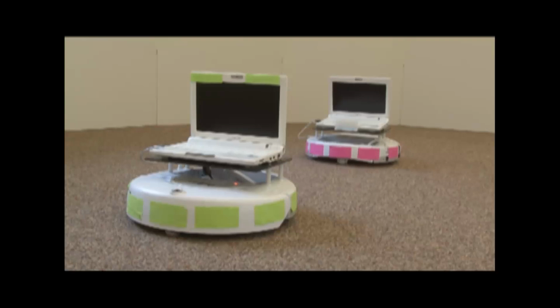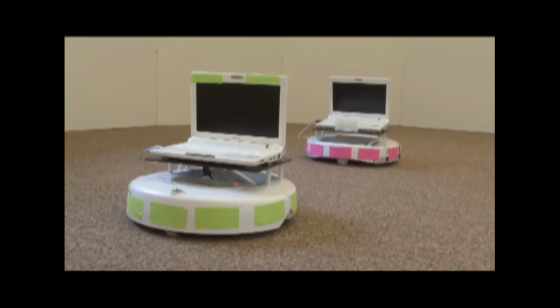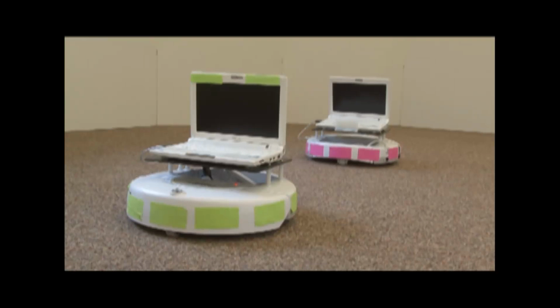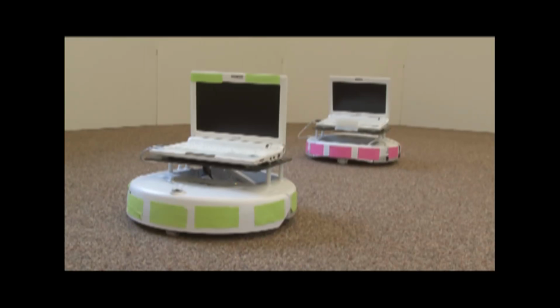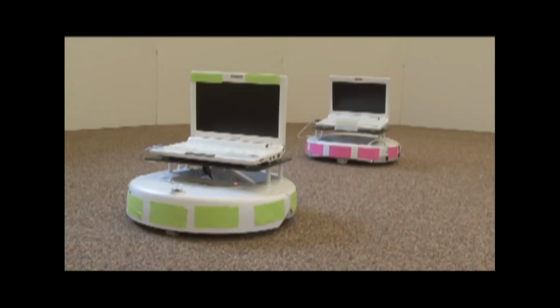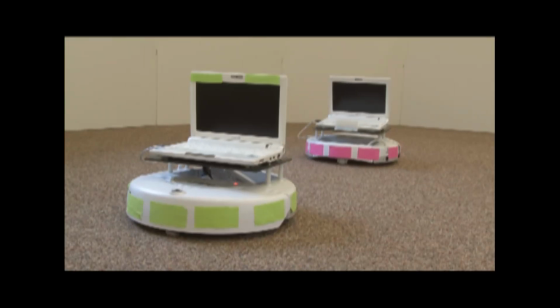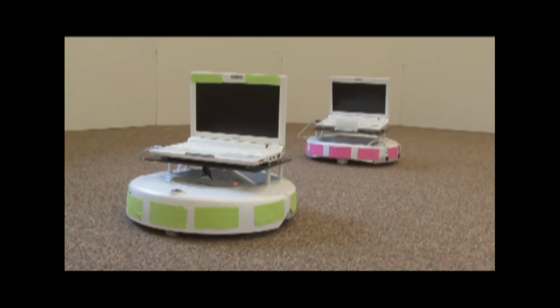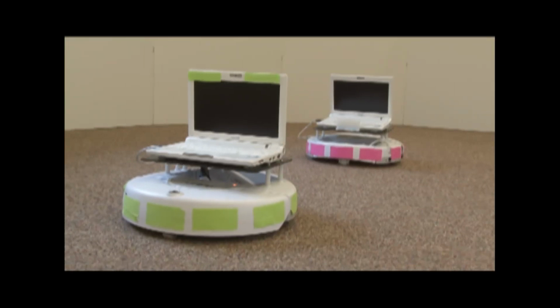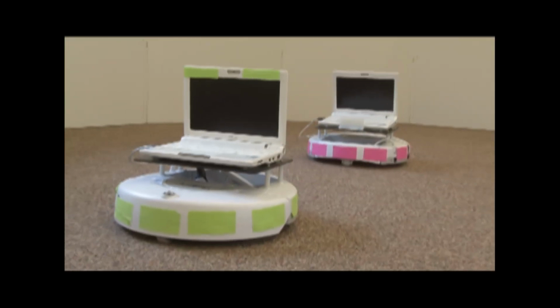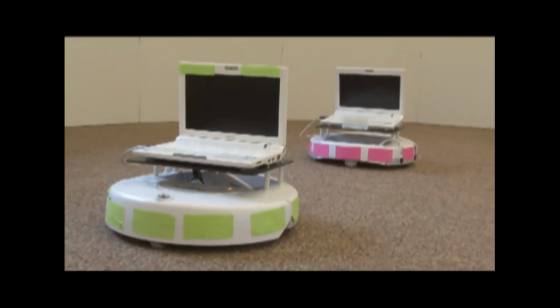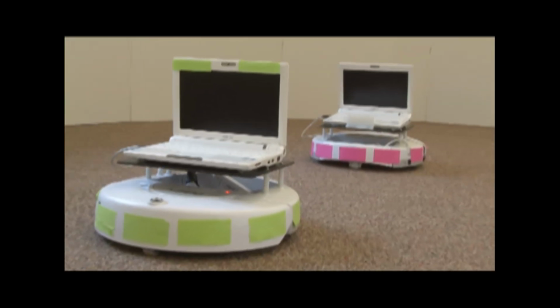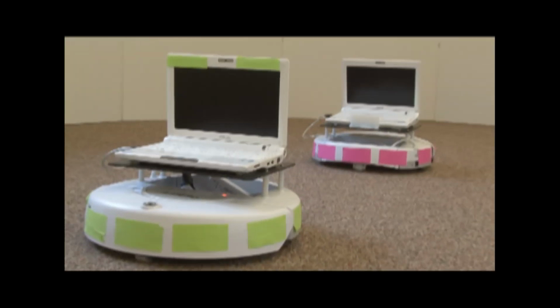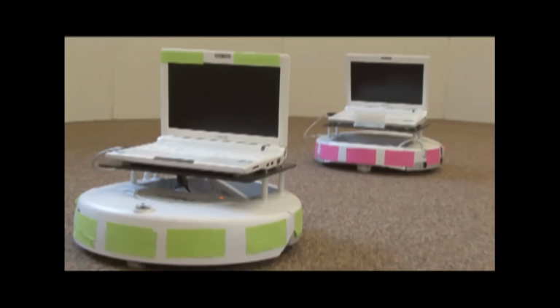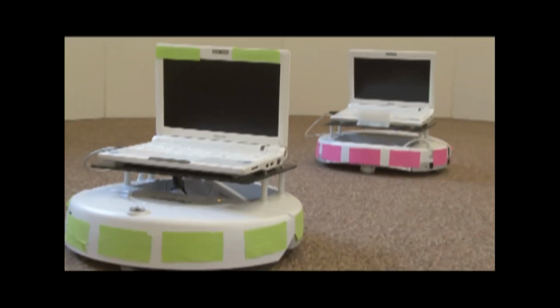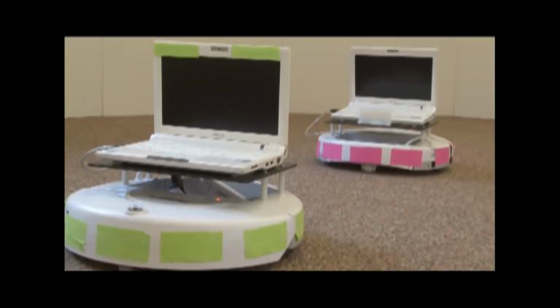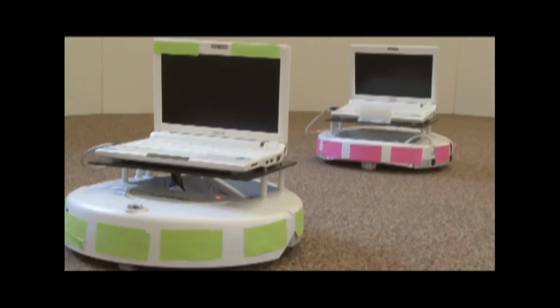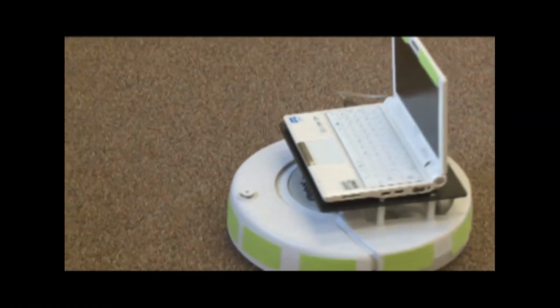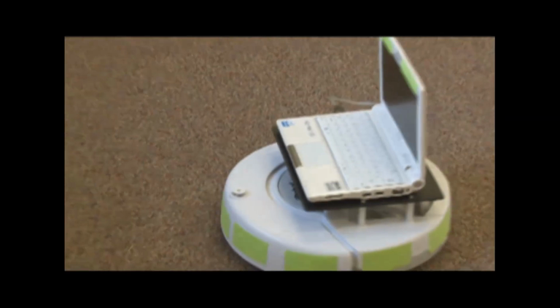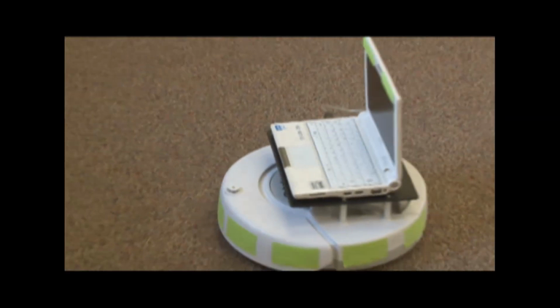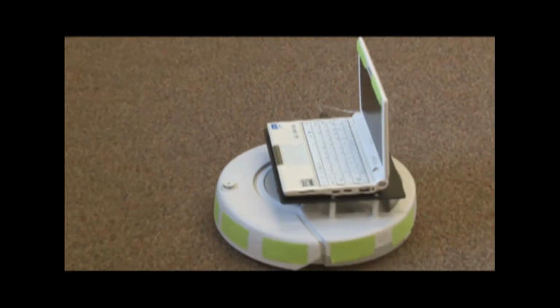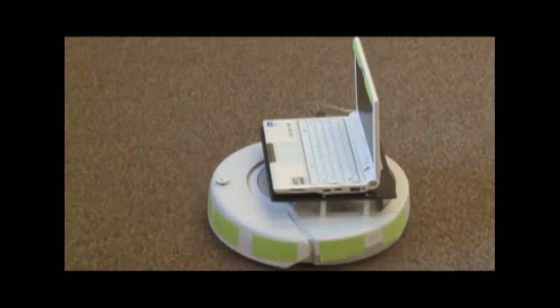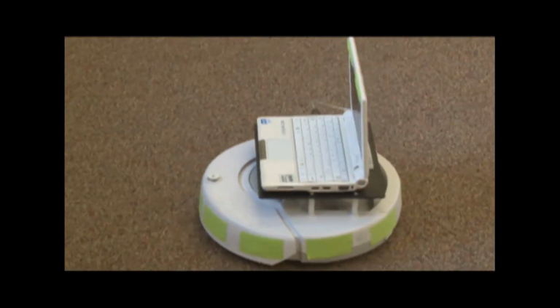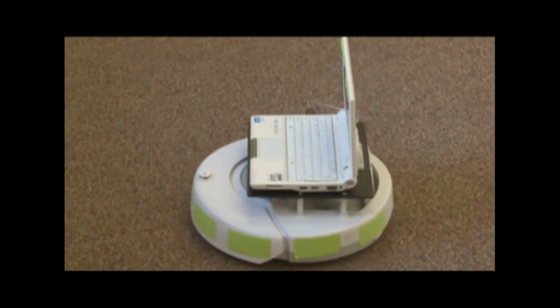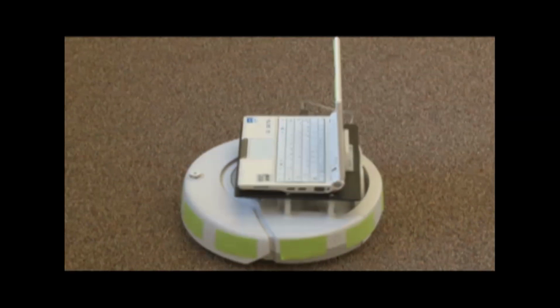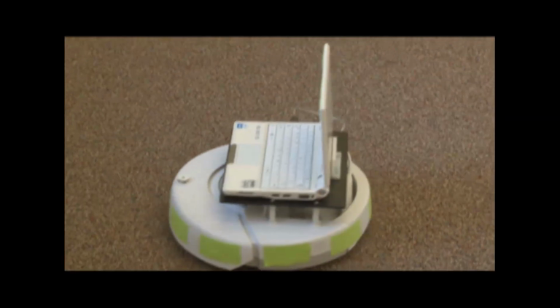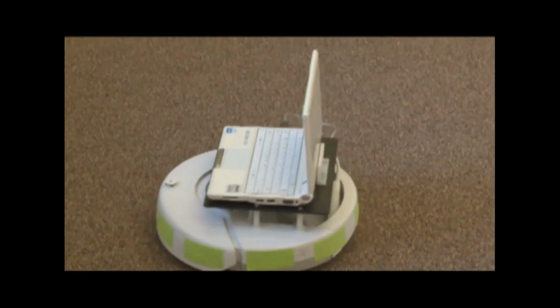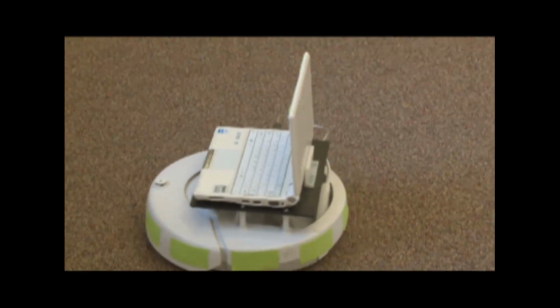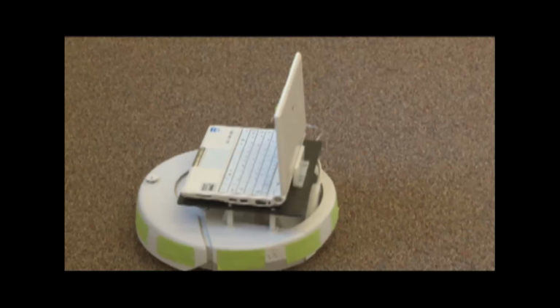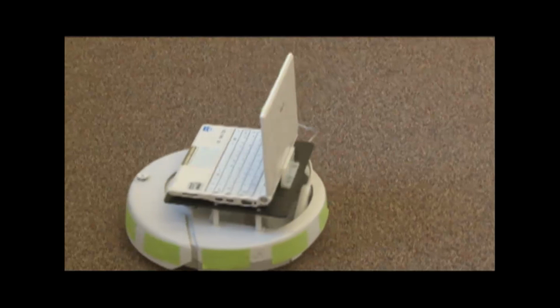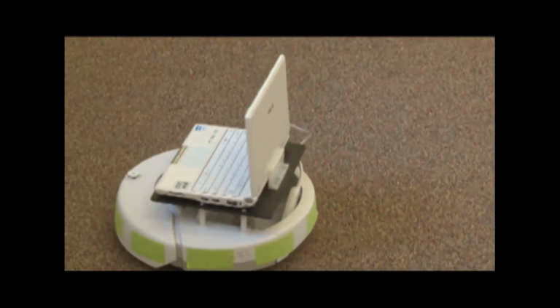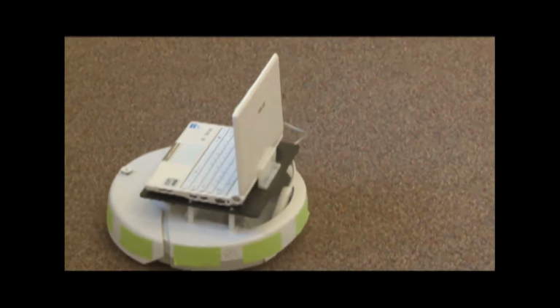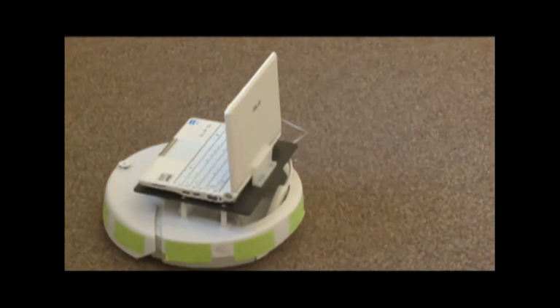The new Cognitive Robotics Lab at Rensselaer allows students to test how their theories of artificial intelligence stand up to the real world.